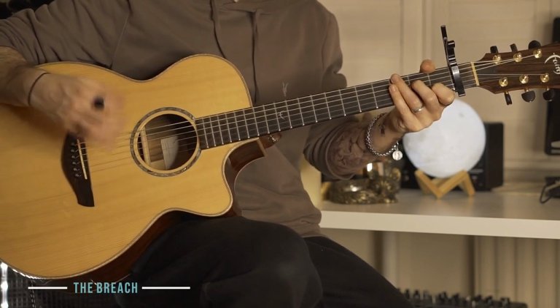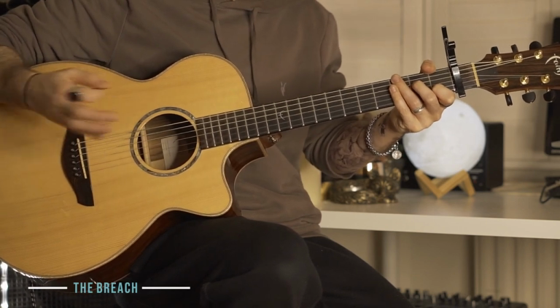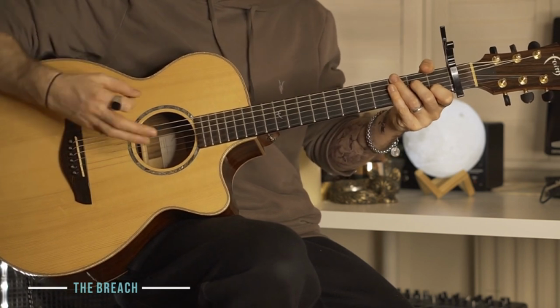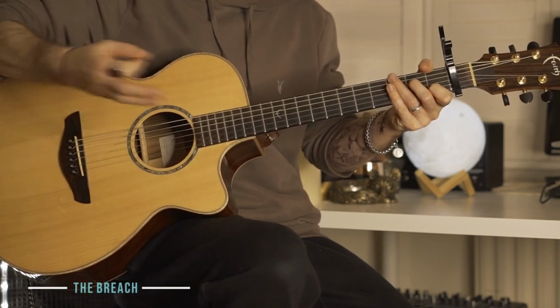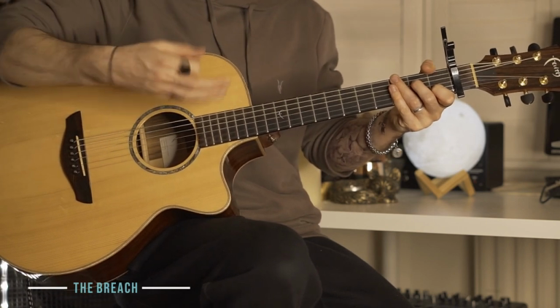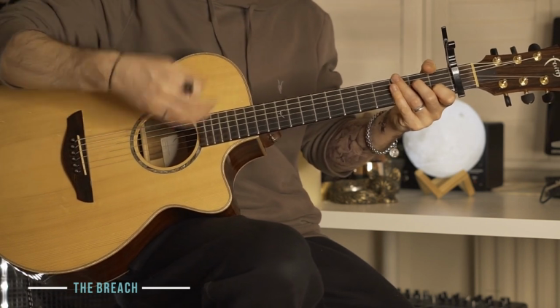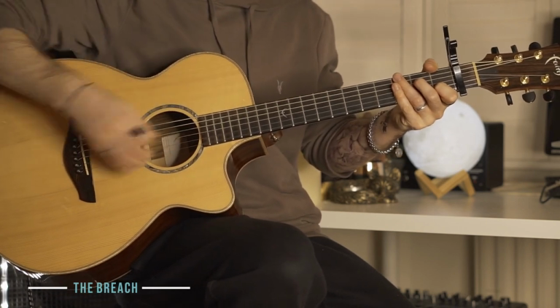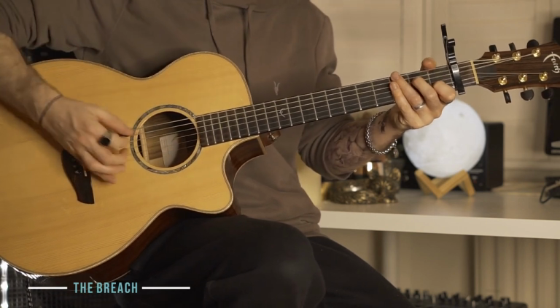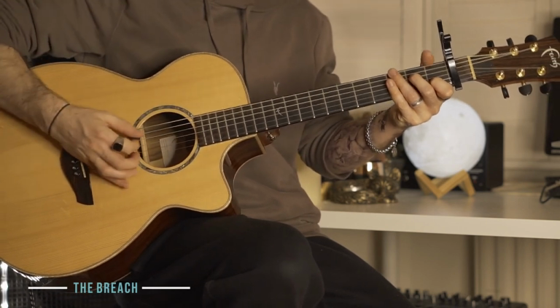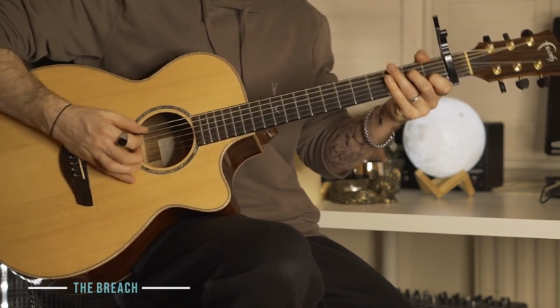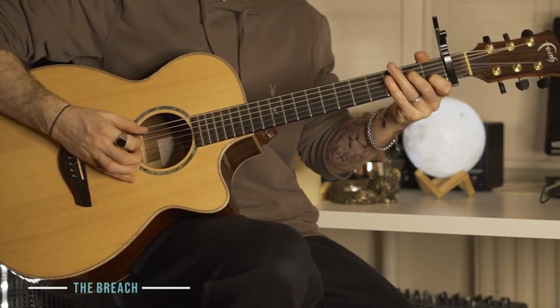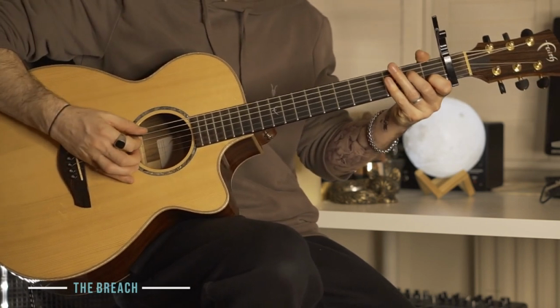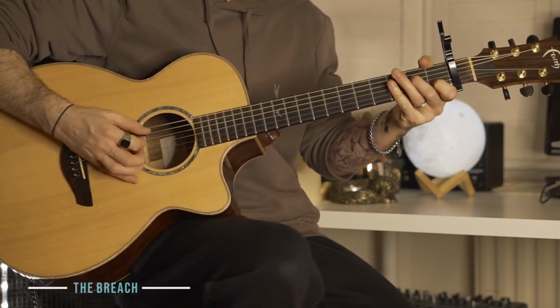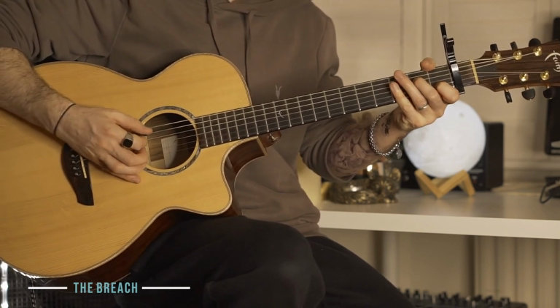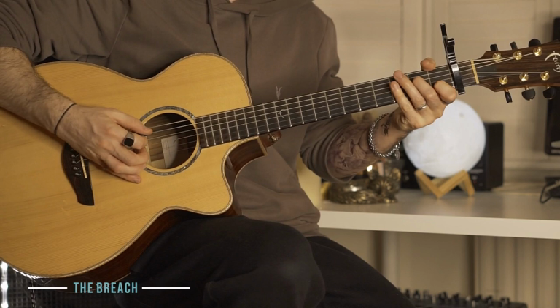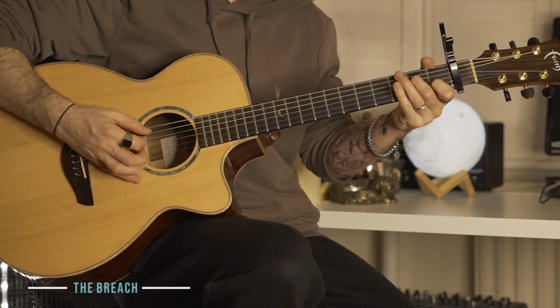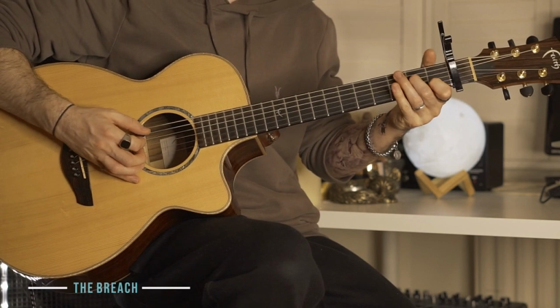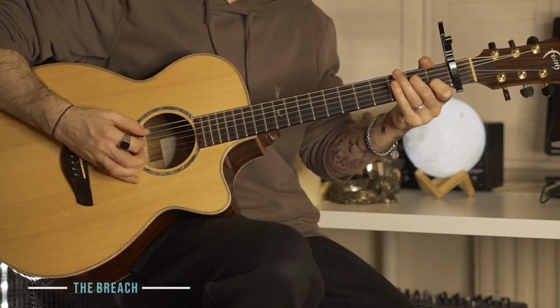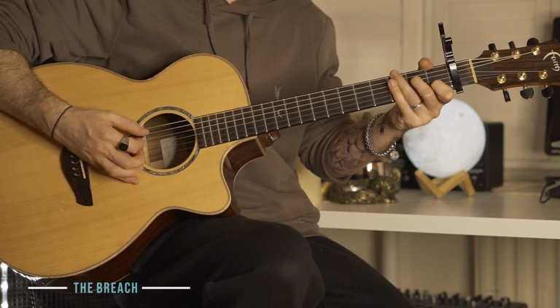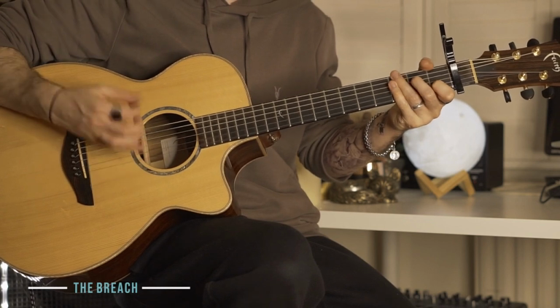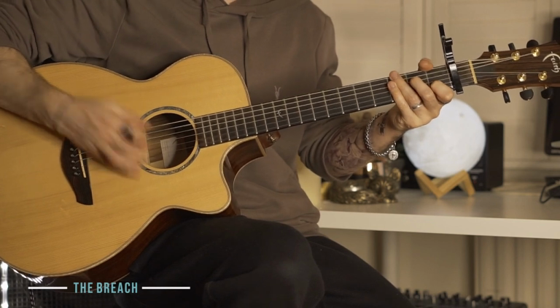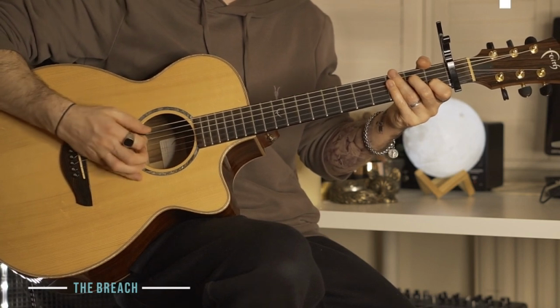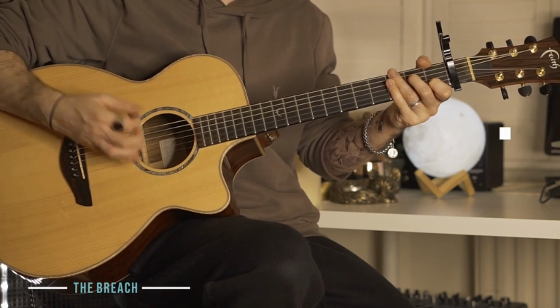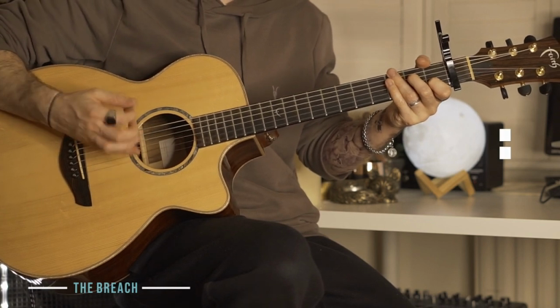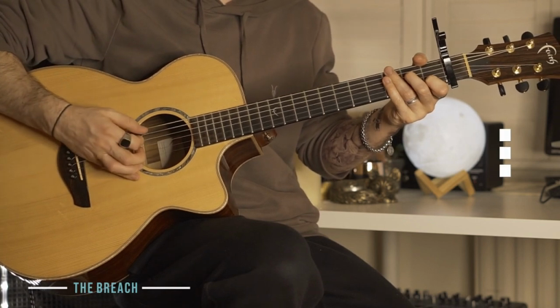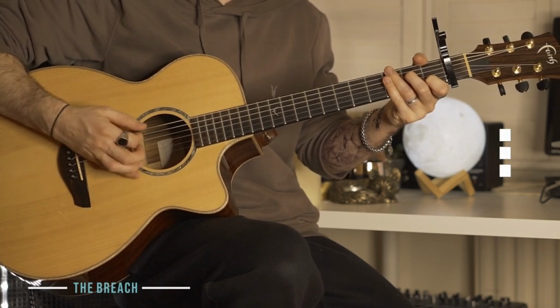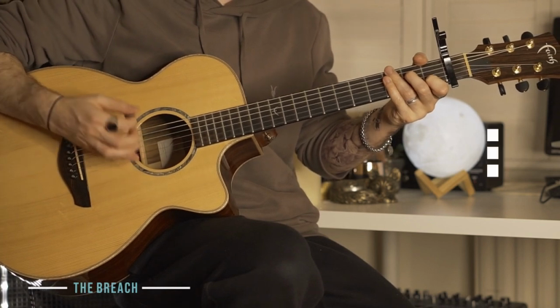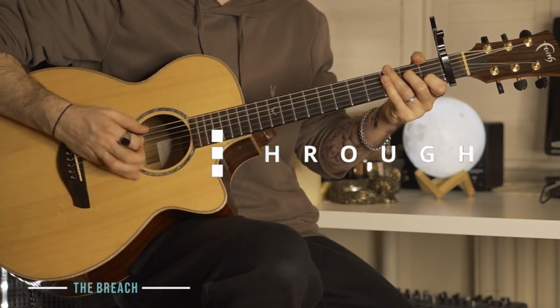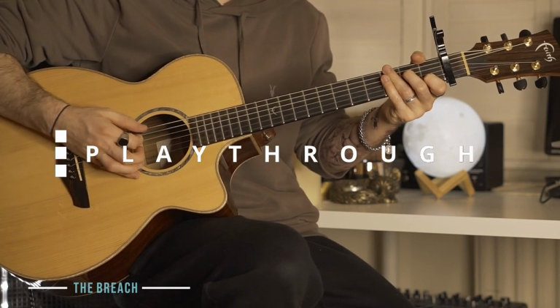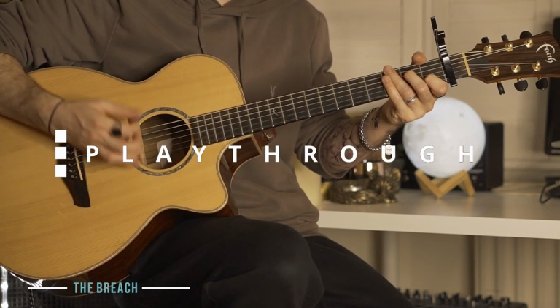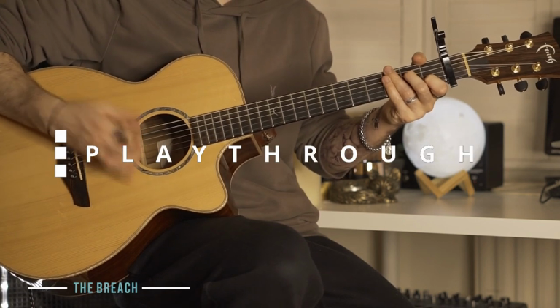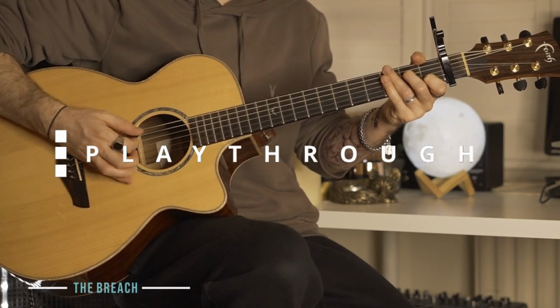And that's your verse. Feel free to play along with me as I play it through in form. 1, 2, 3, 4.